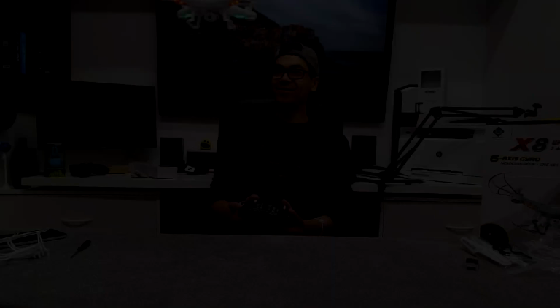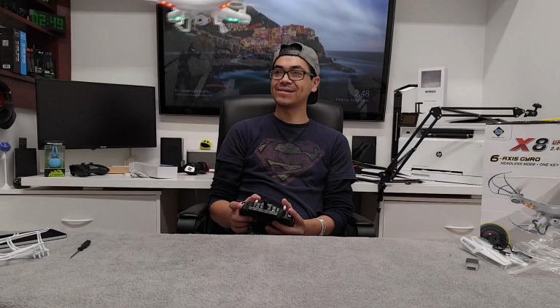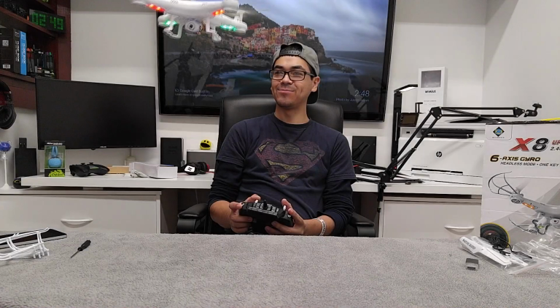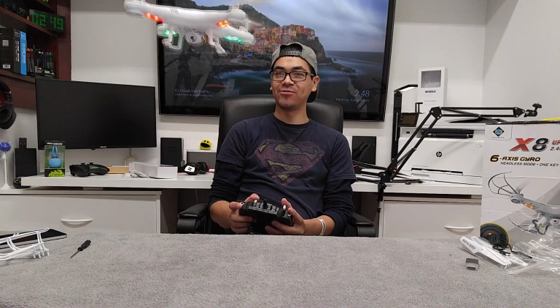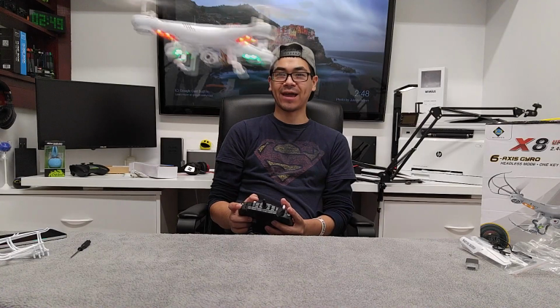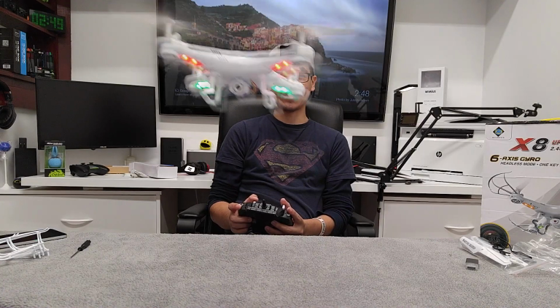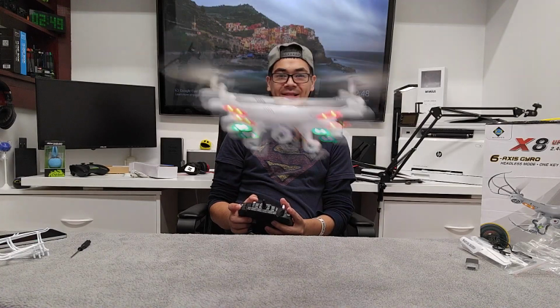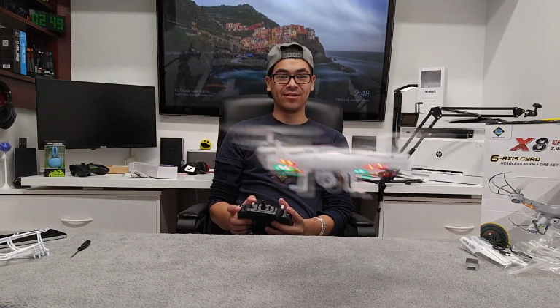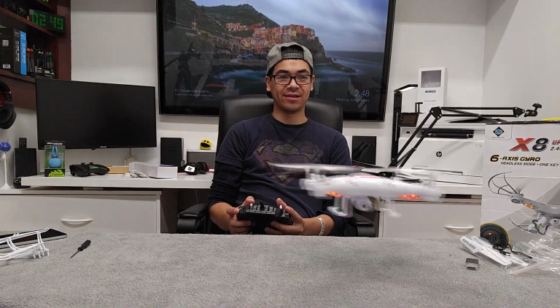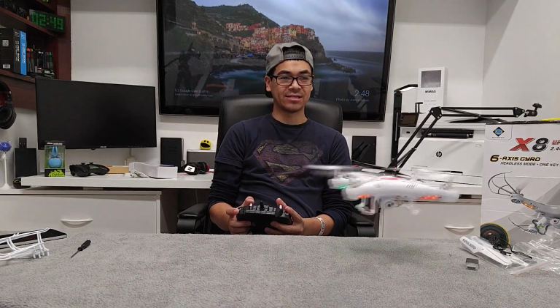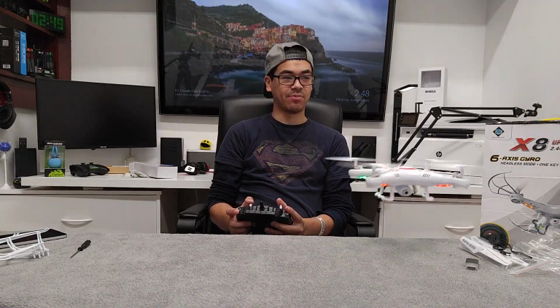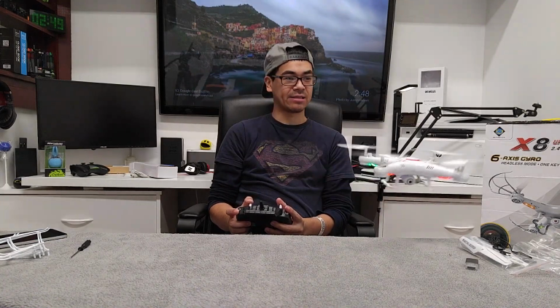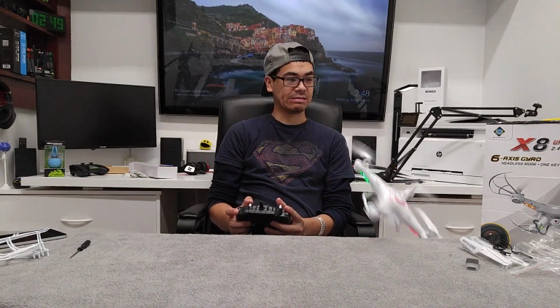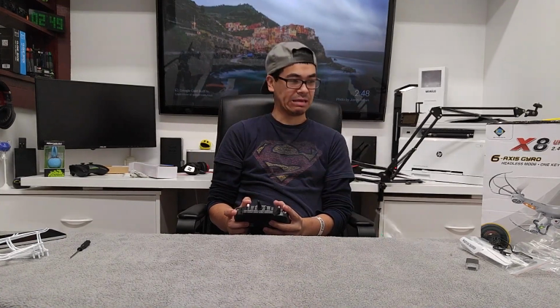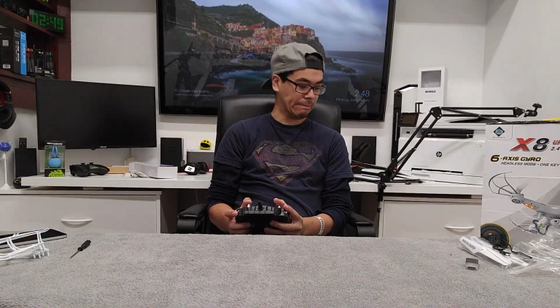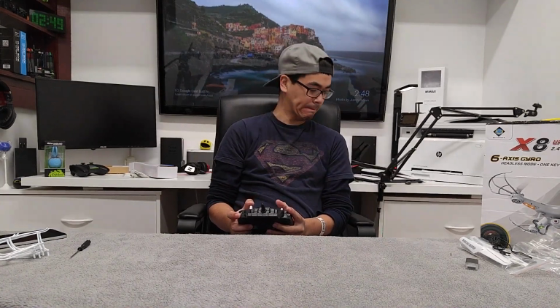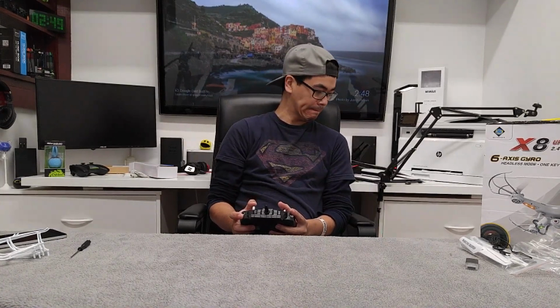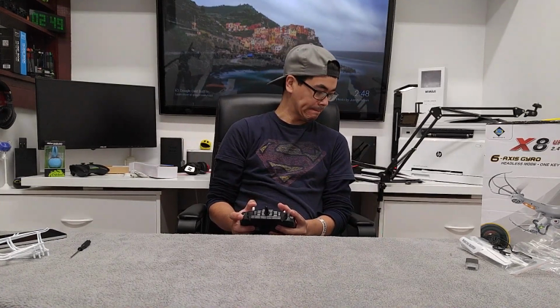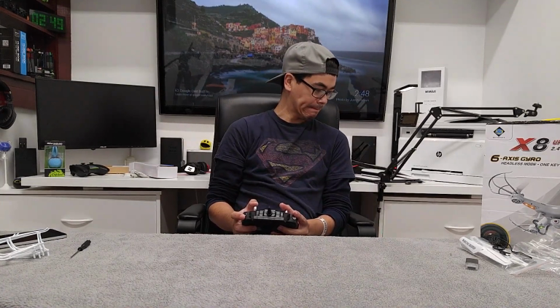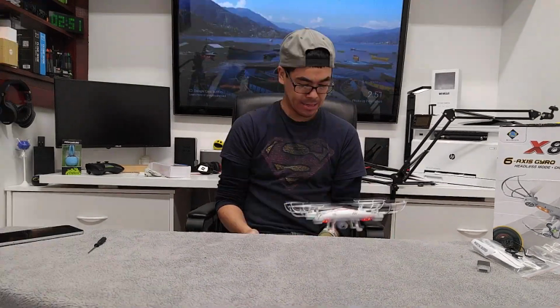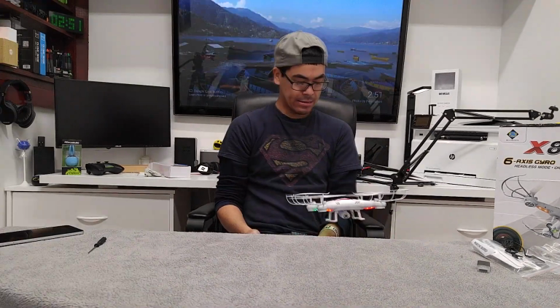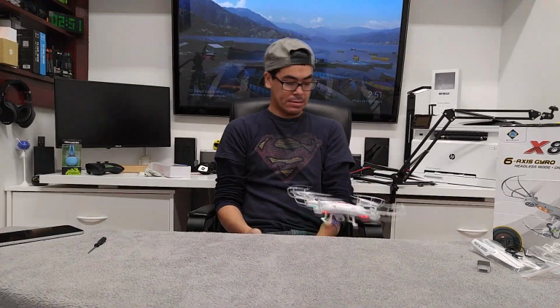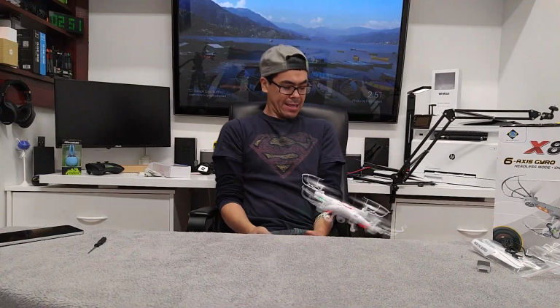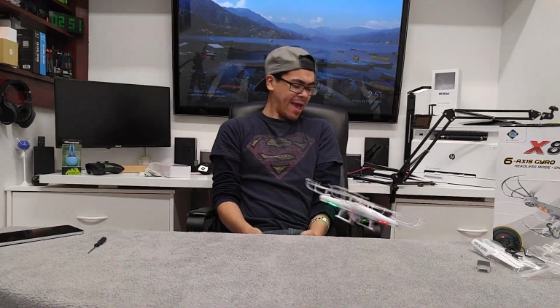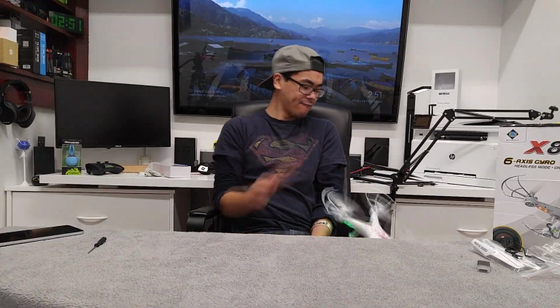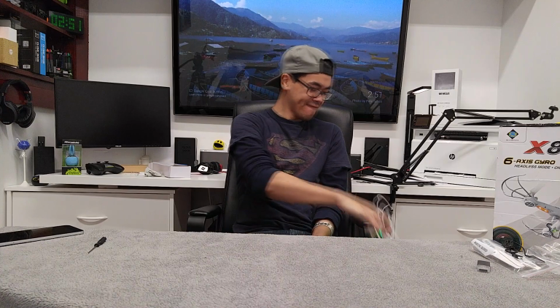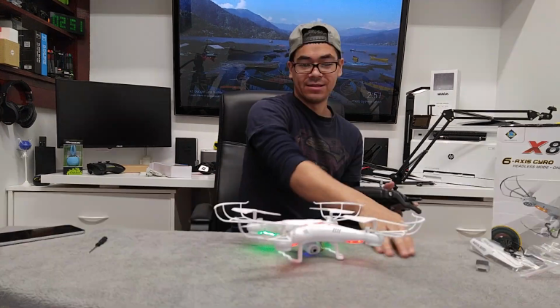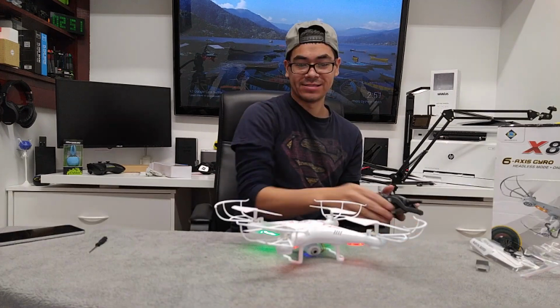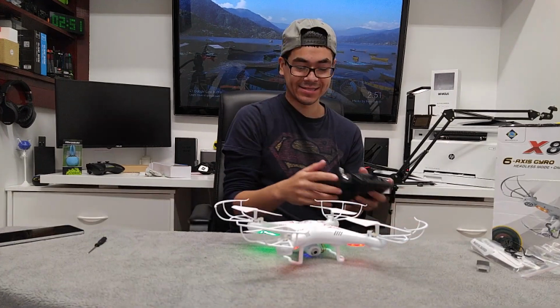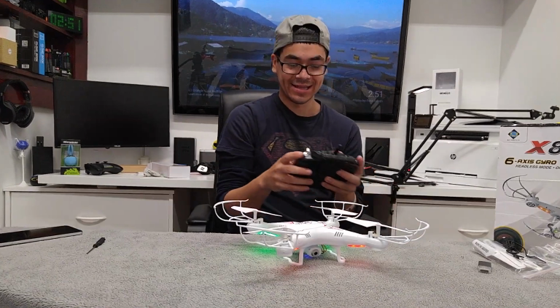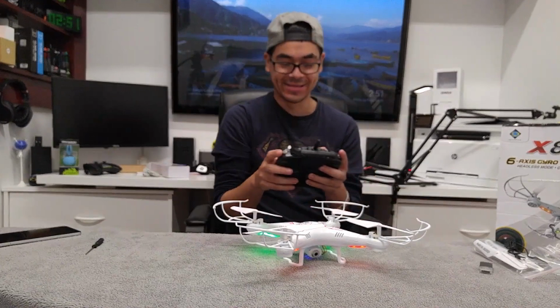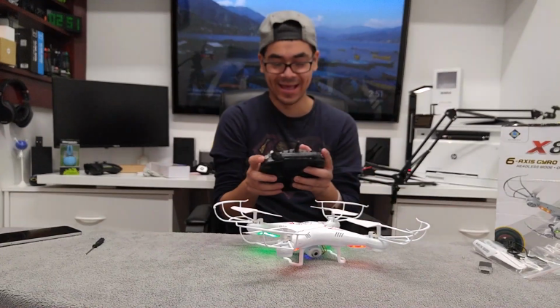Look how smooth I can — I literally just brought this up. Ow! Let's take this outside.